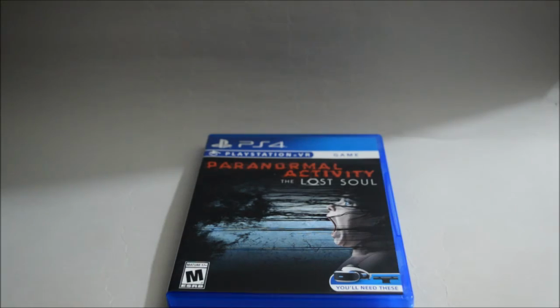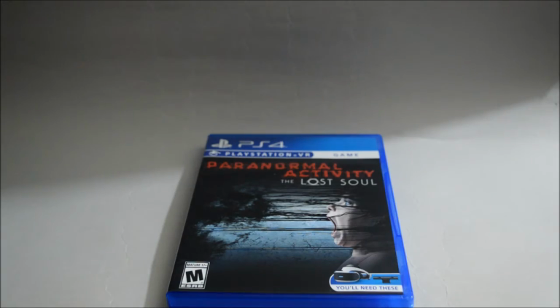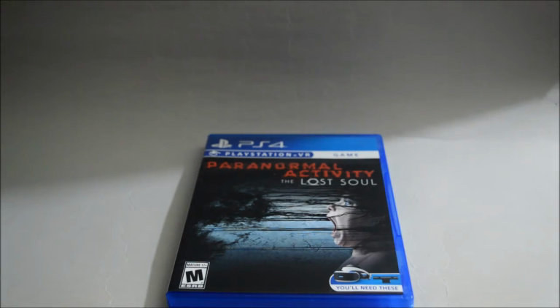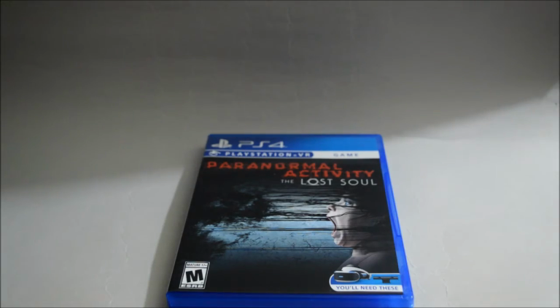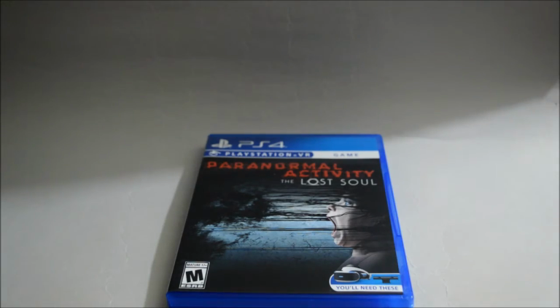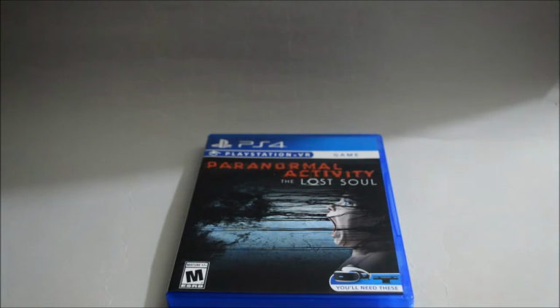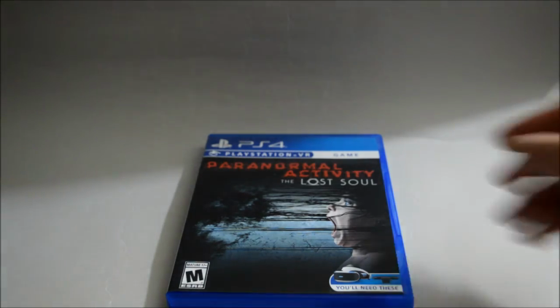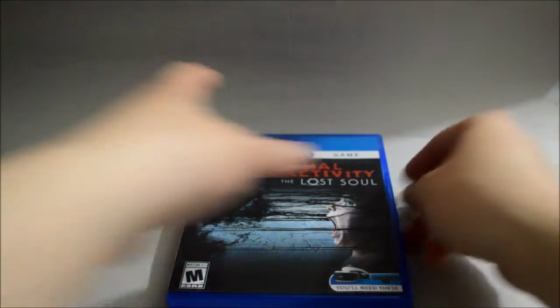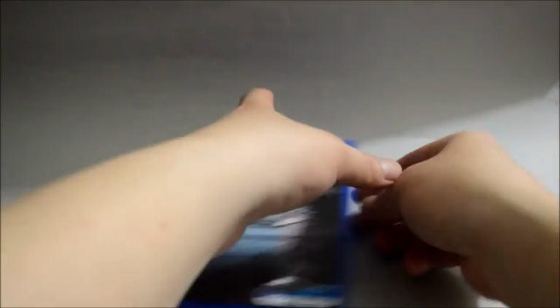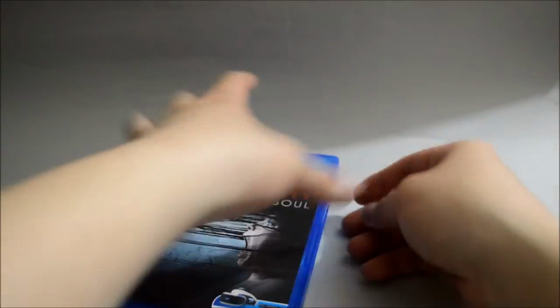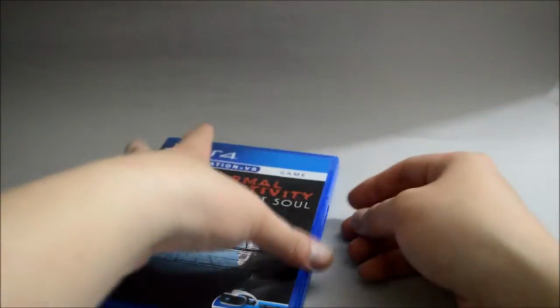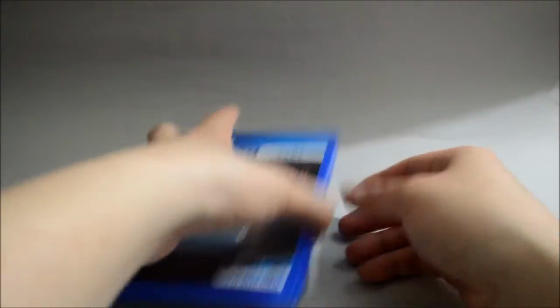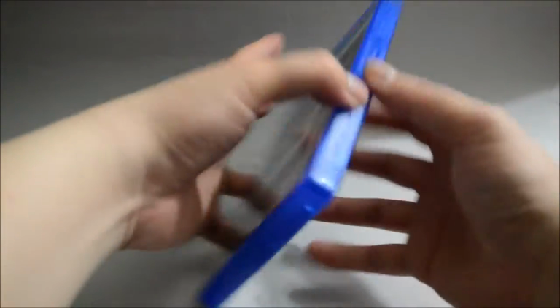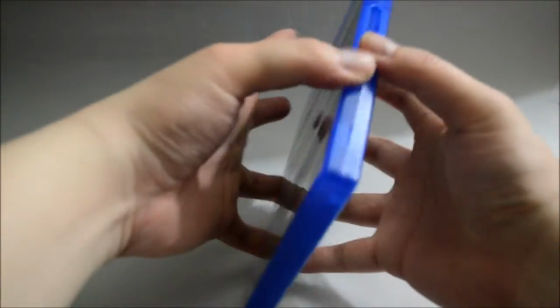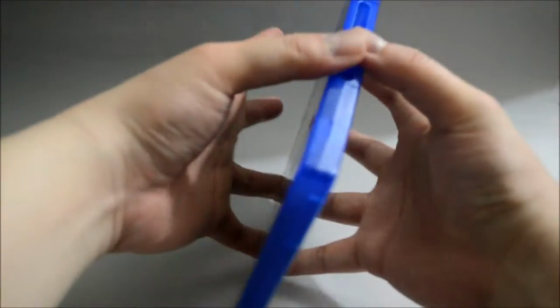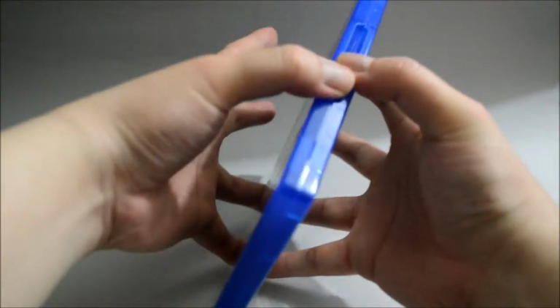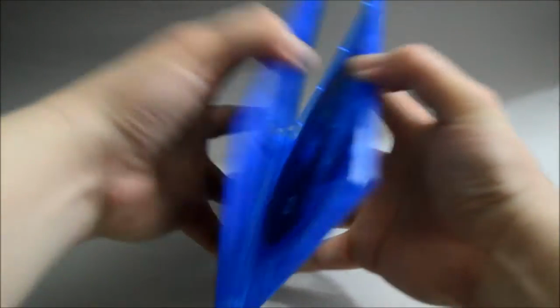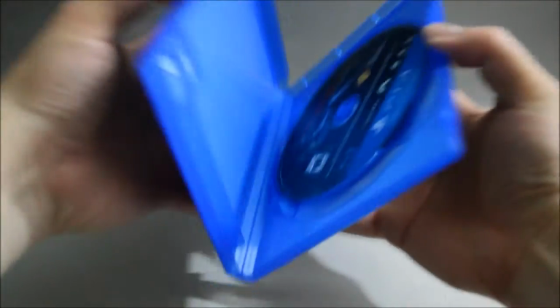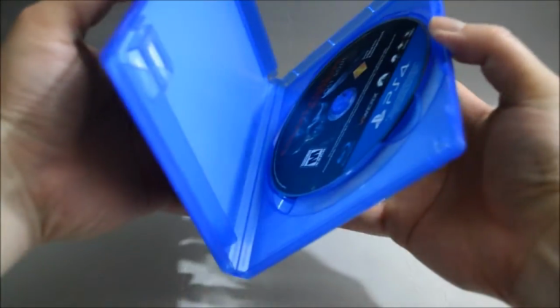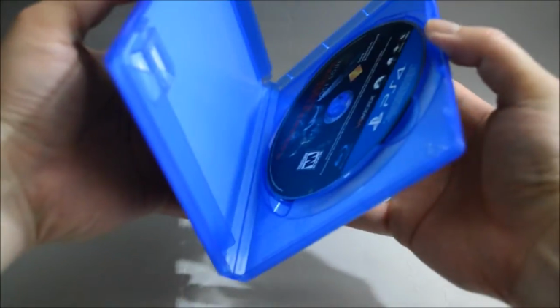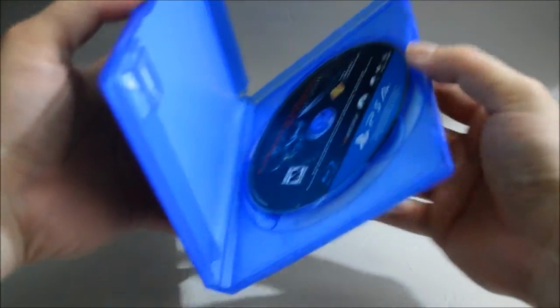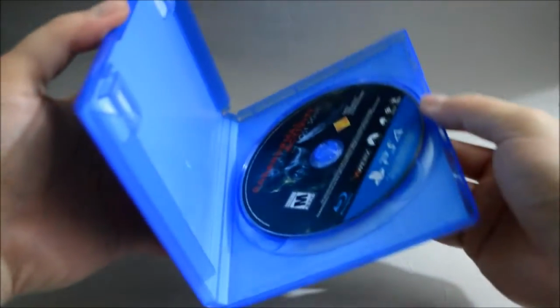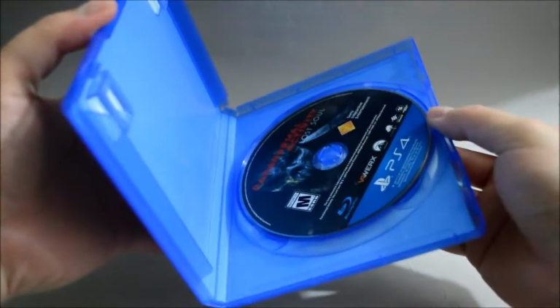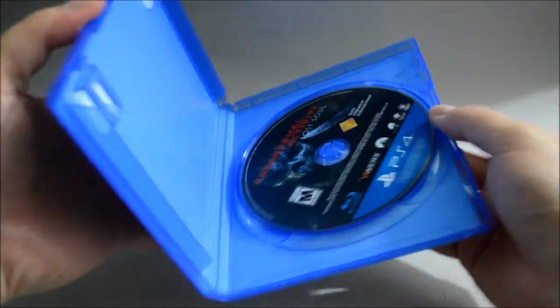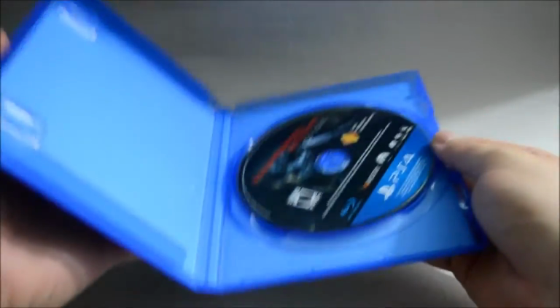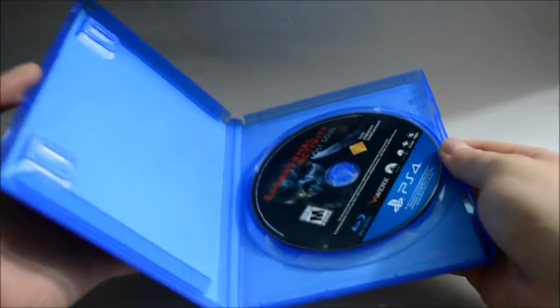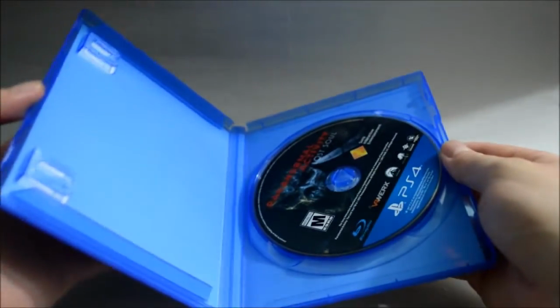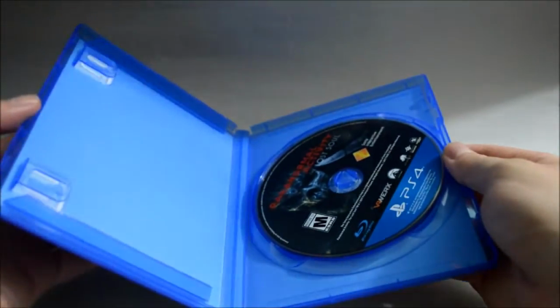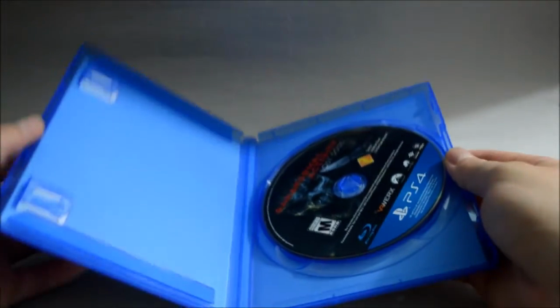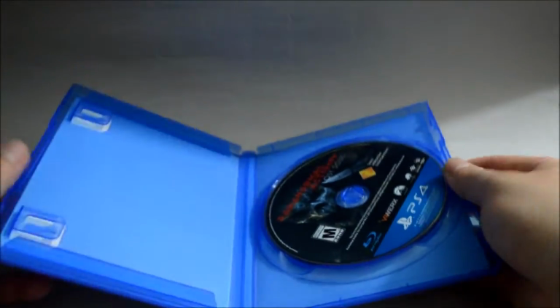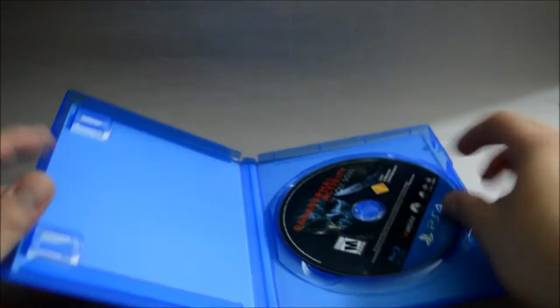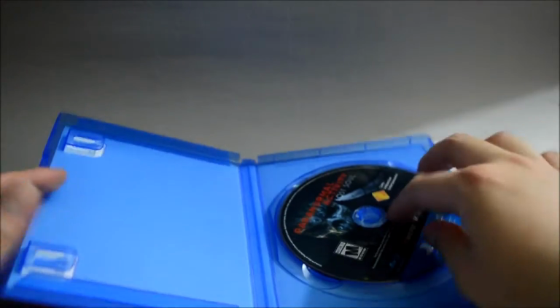And now let's just open the case. Nothing, just a game disc.